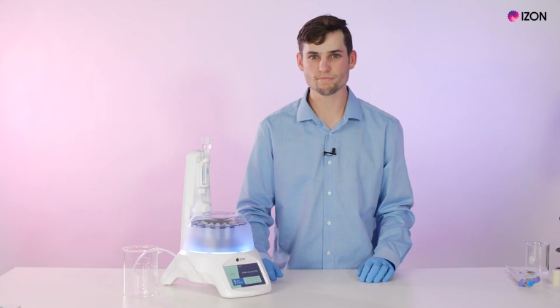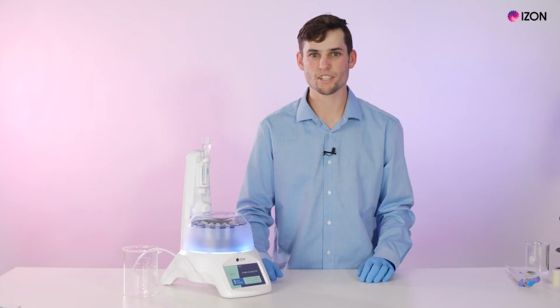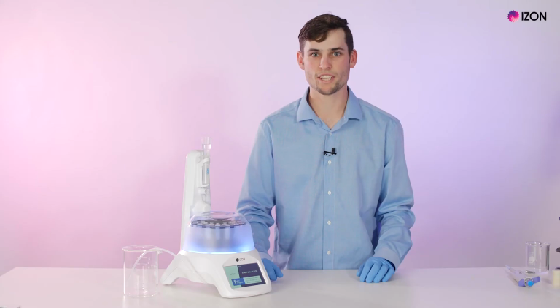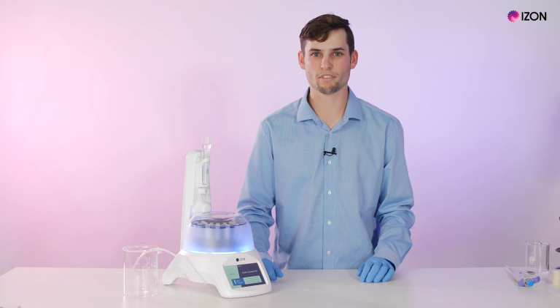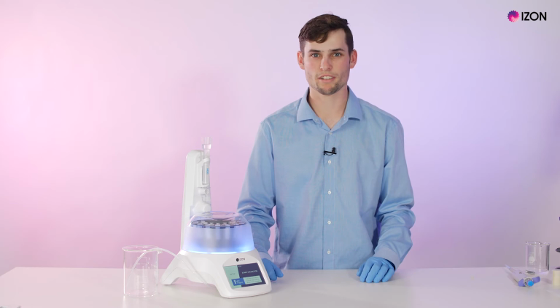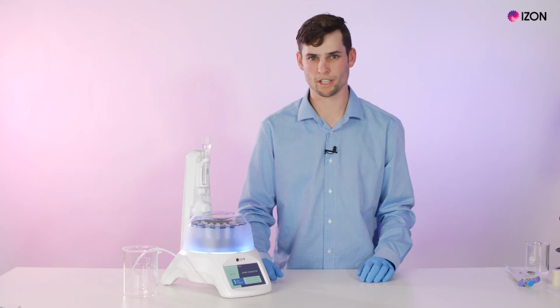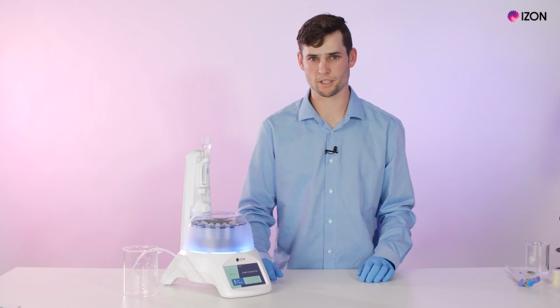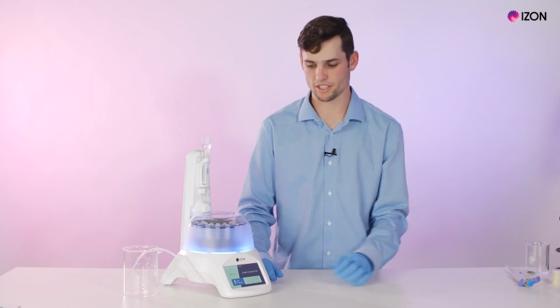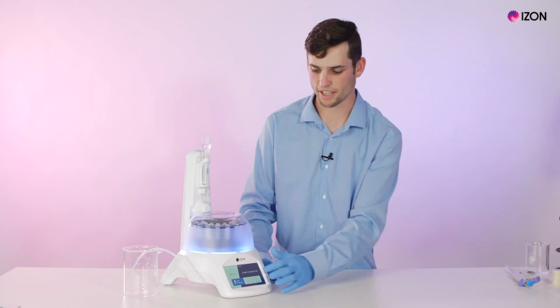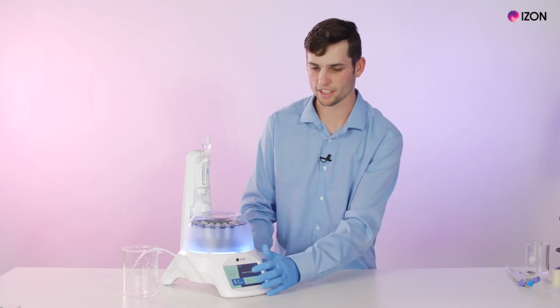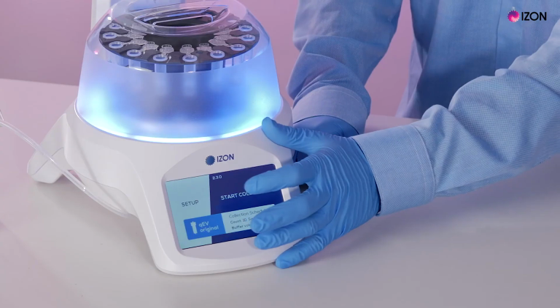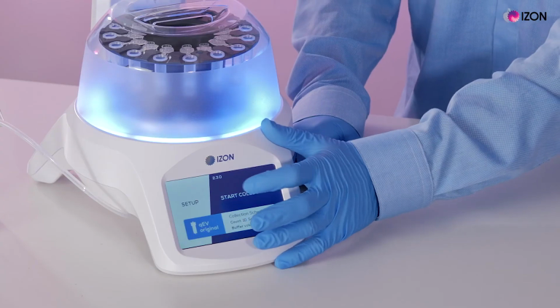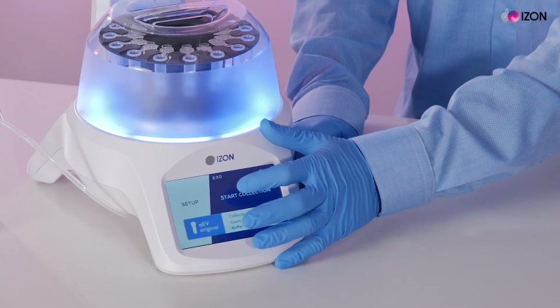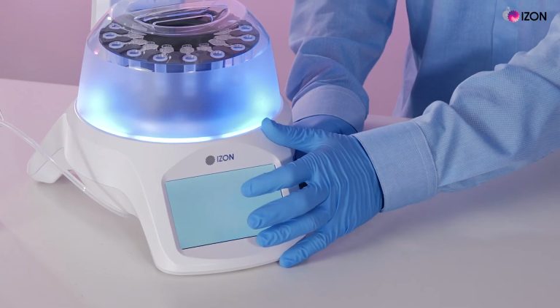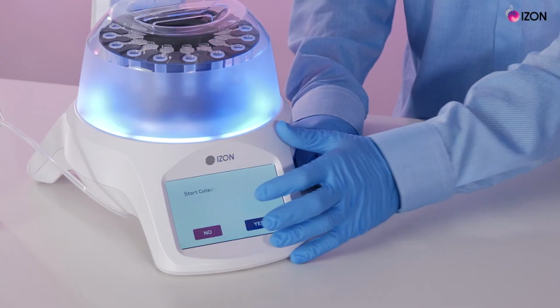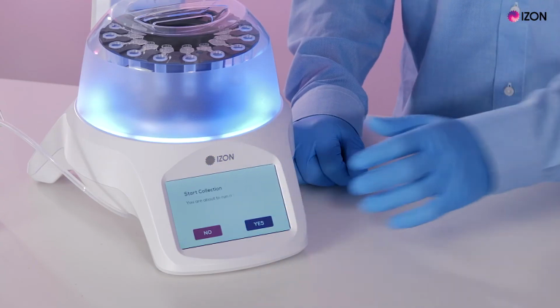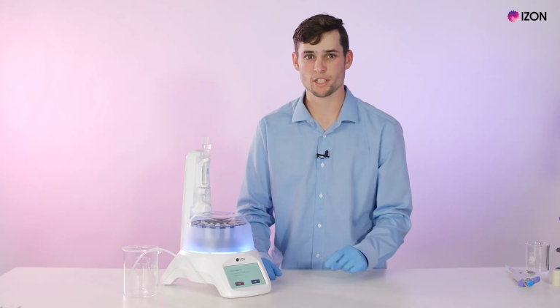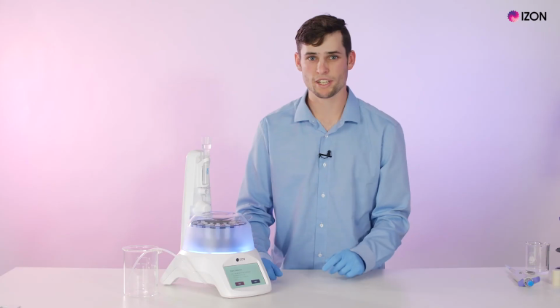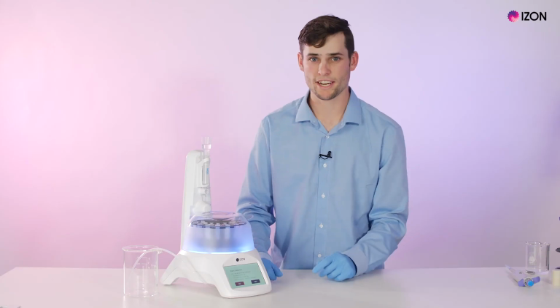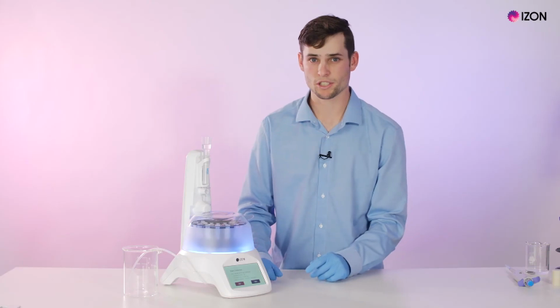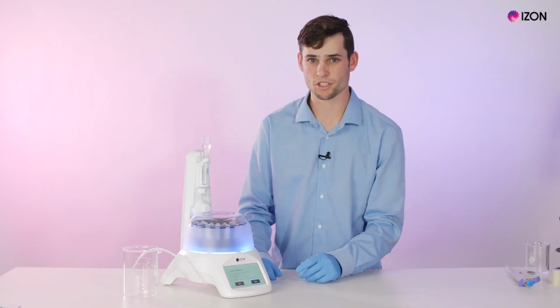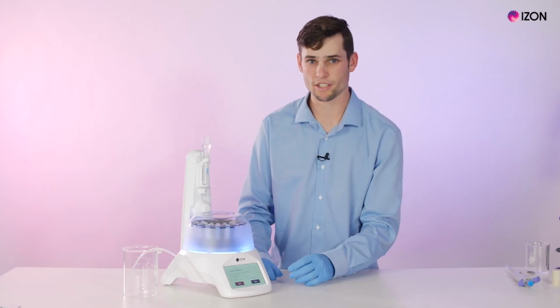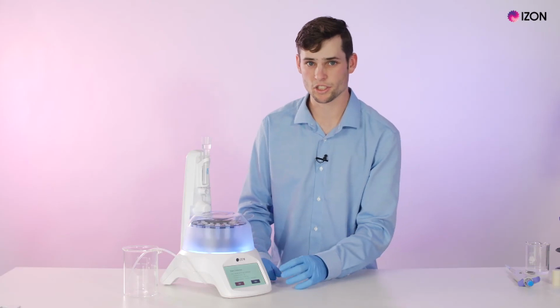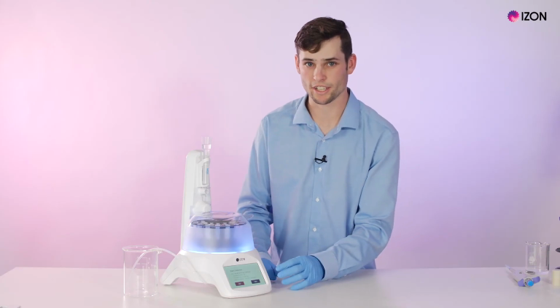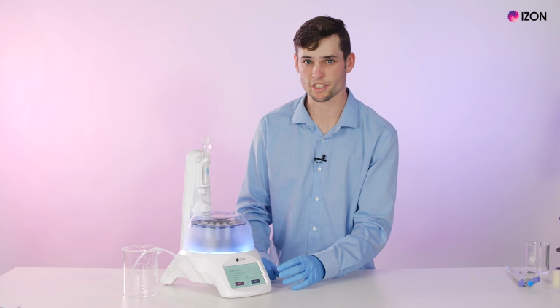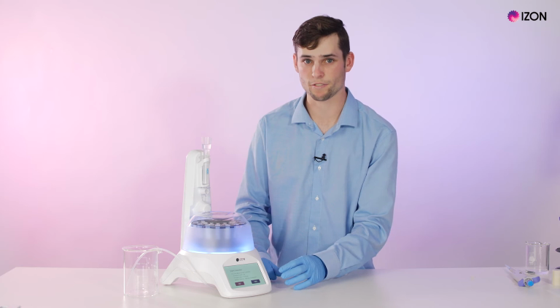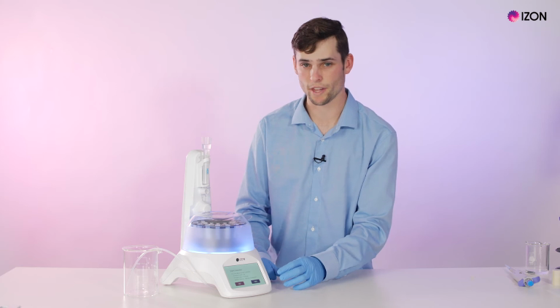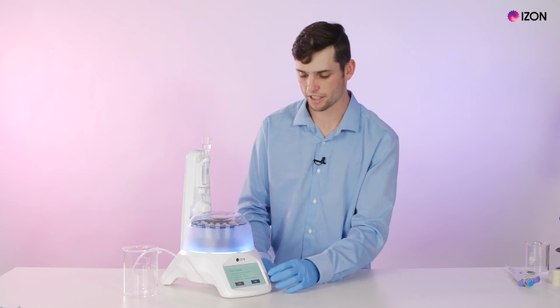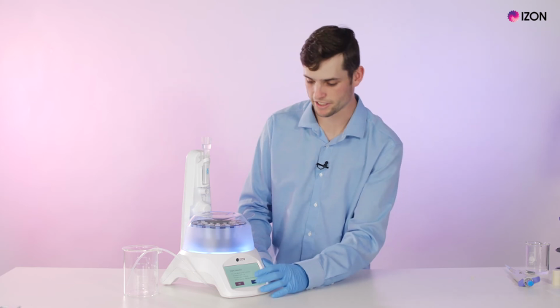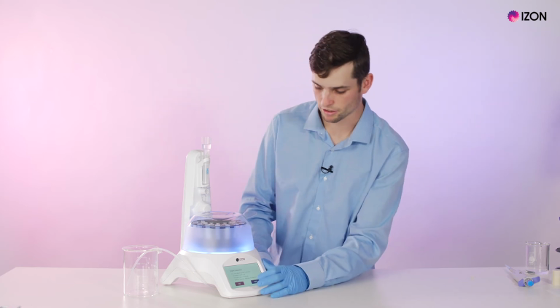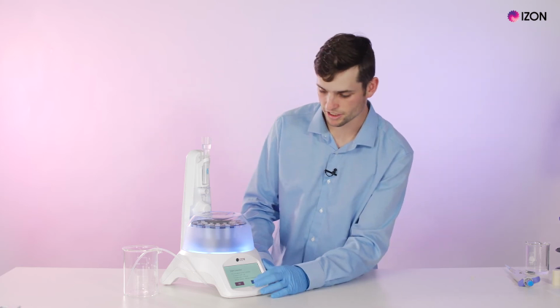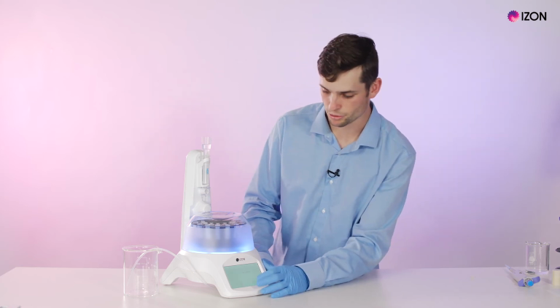To start the run we can press start collection. This will then take us through a series of screens to confirm that we're collecting the correct schedule.